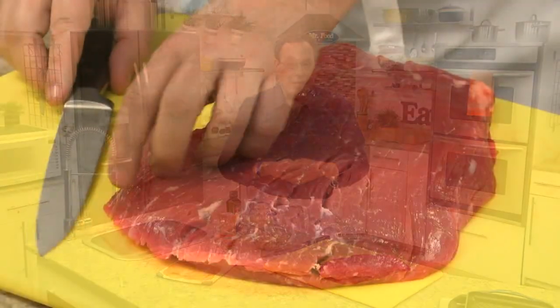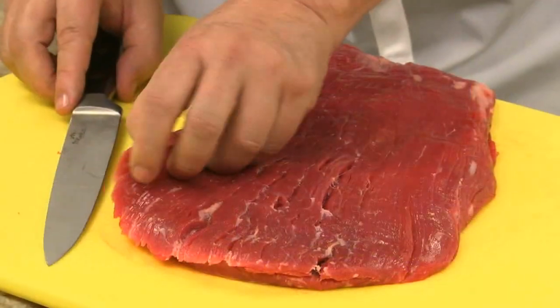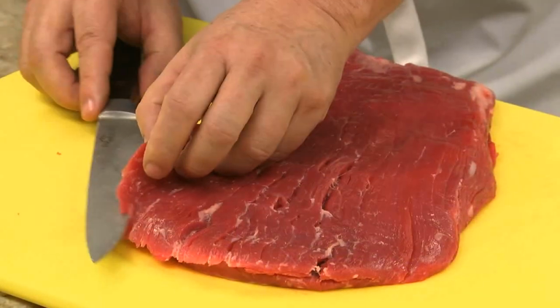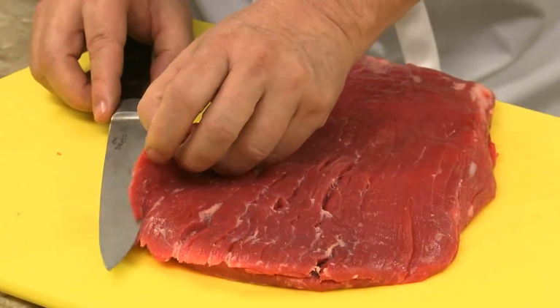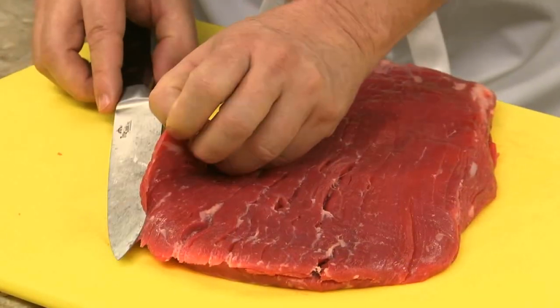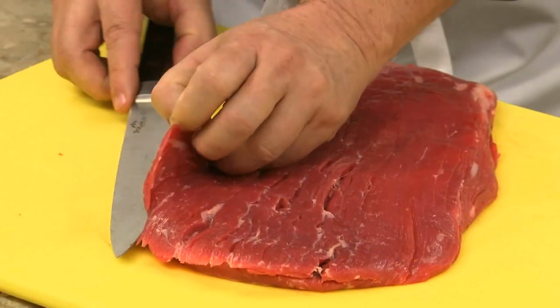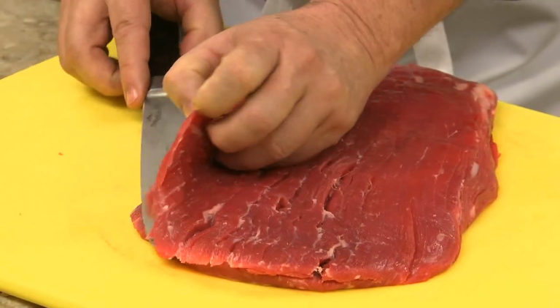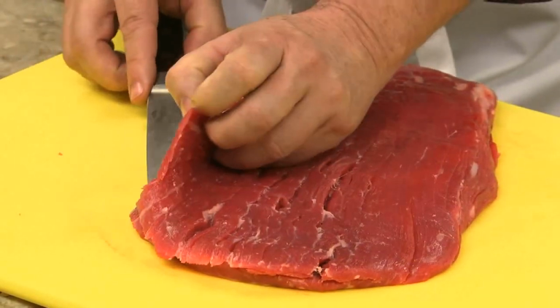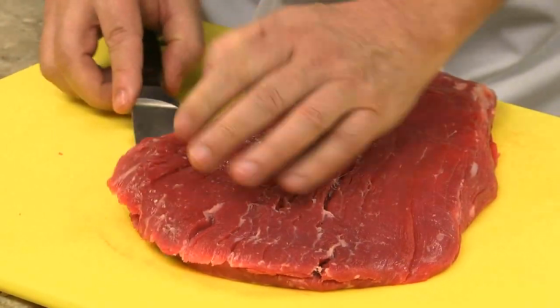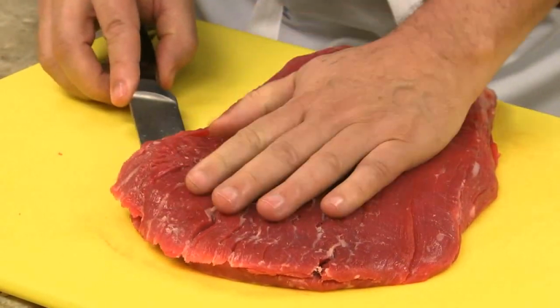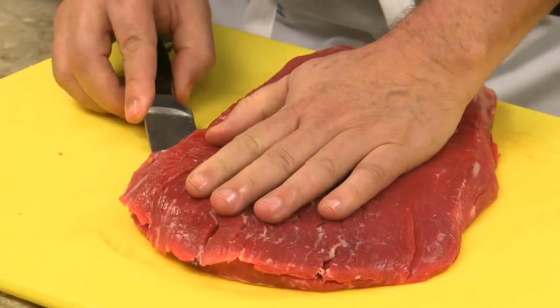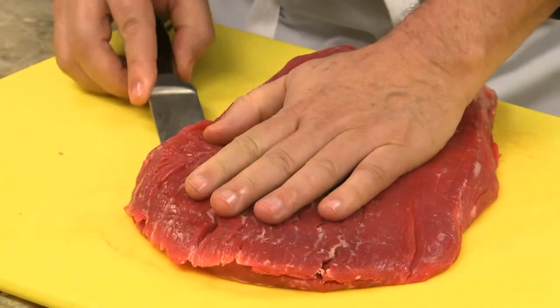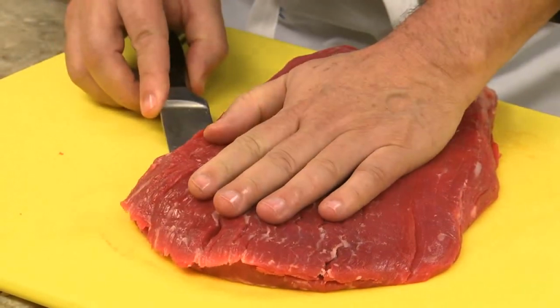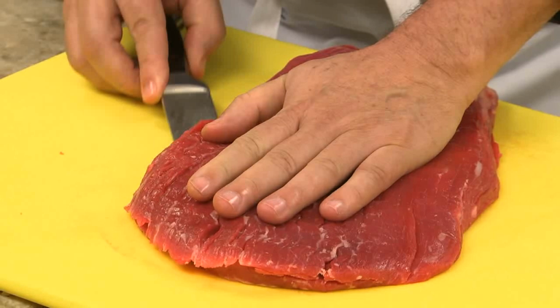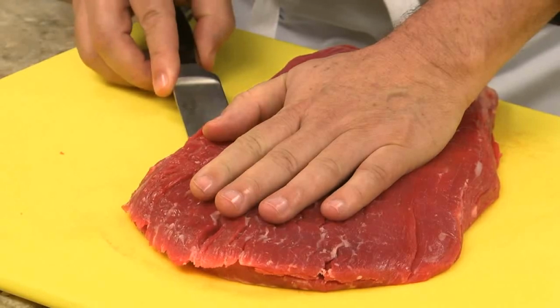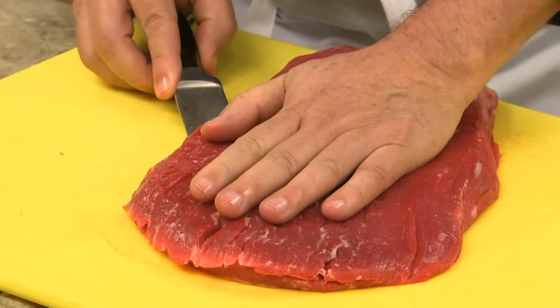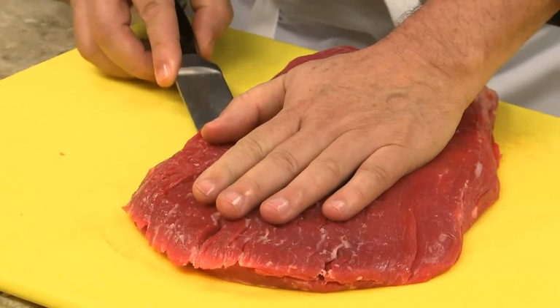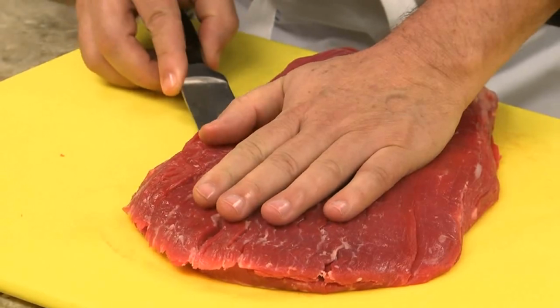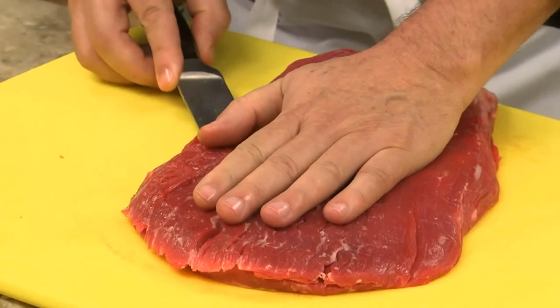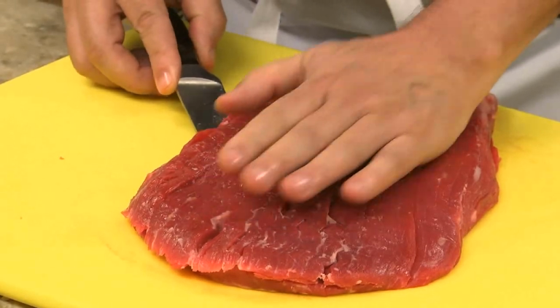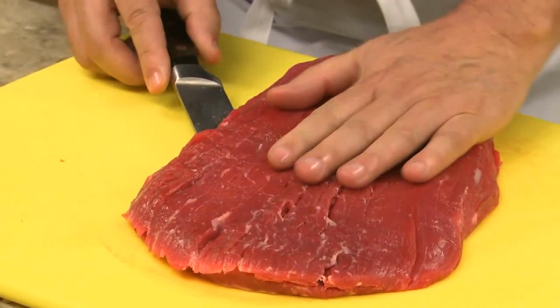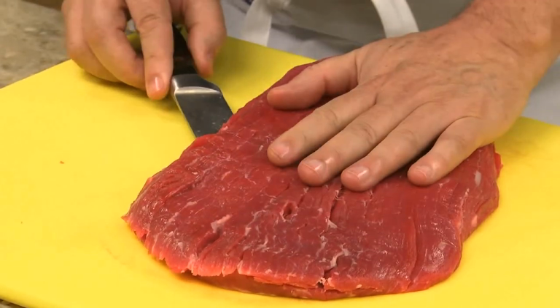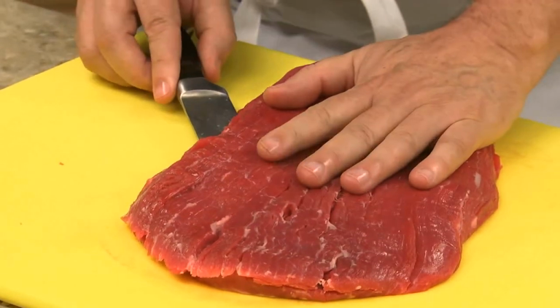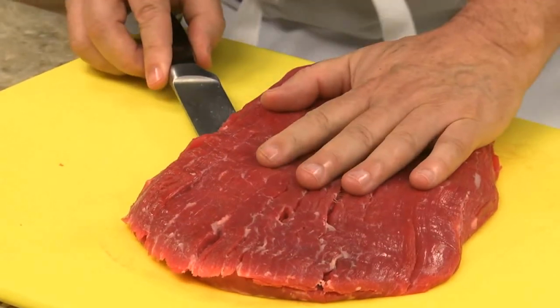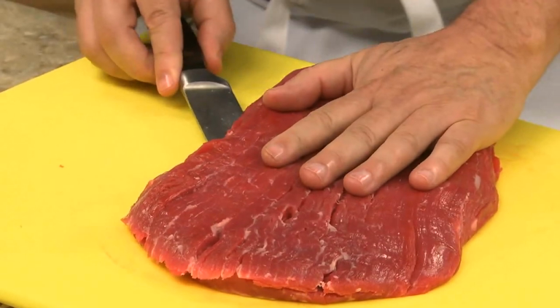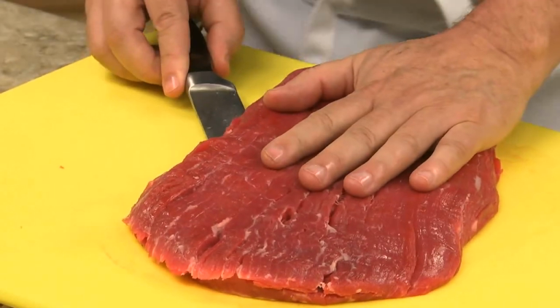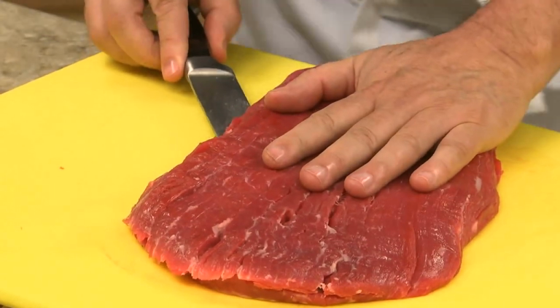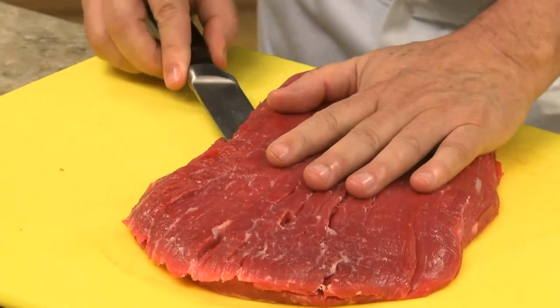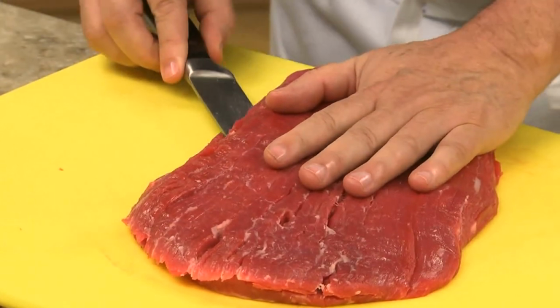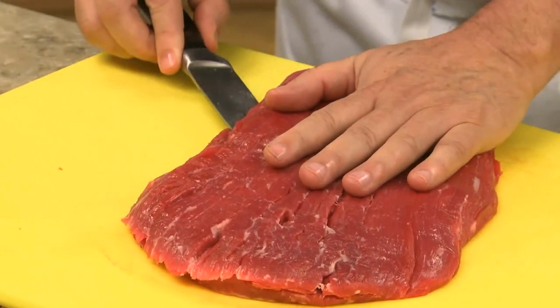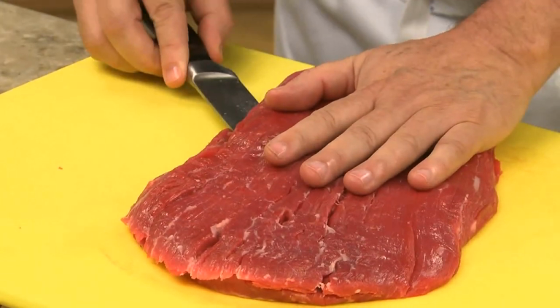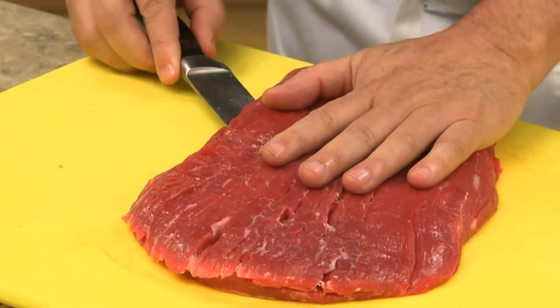To get things going, today we're going to use one of my favorite budget cuts: flank steak.